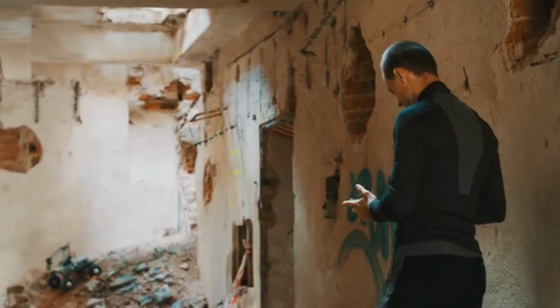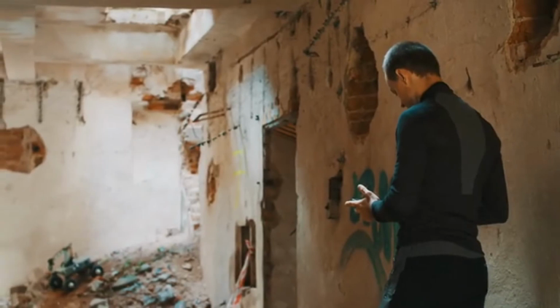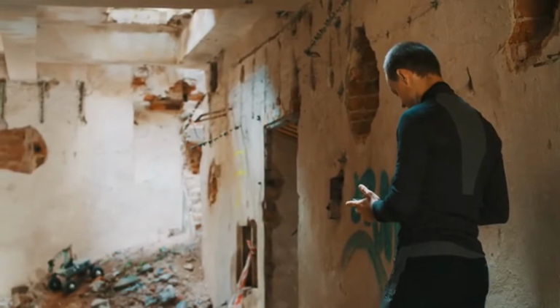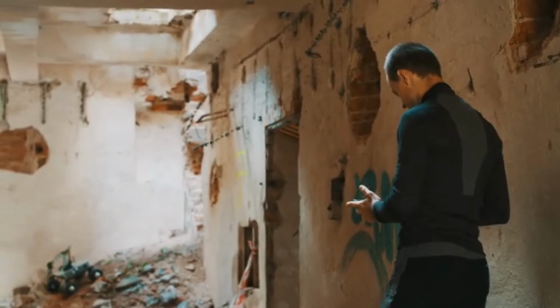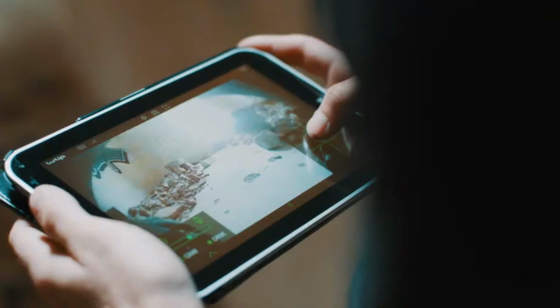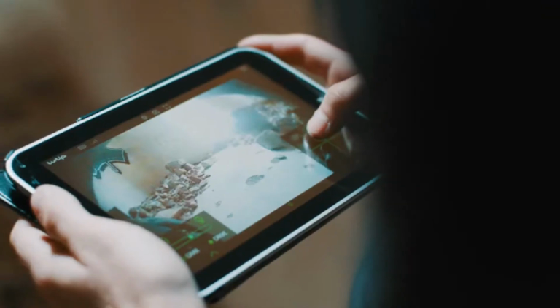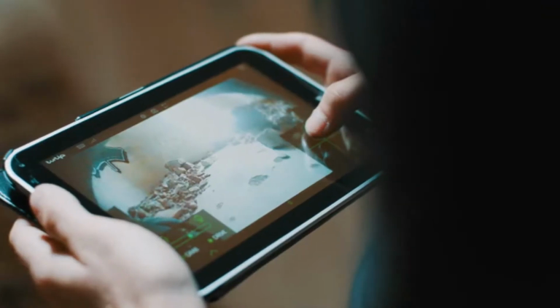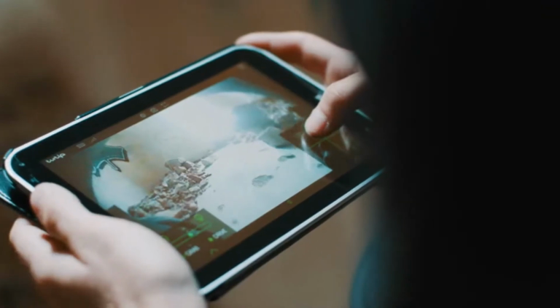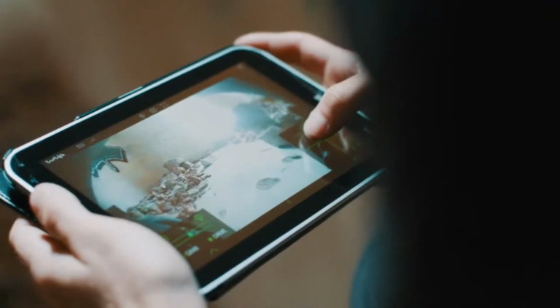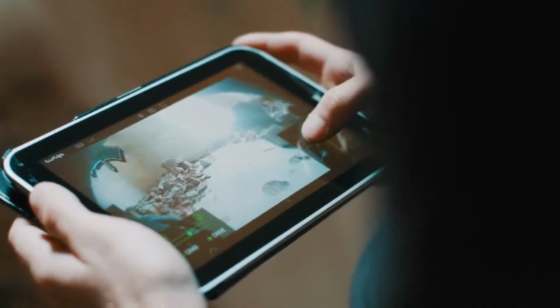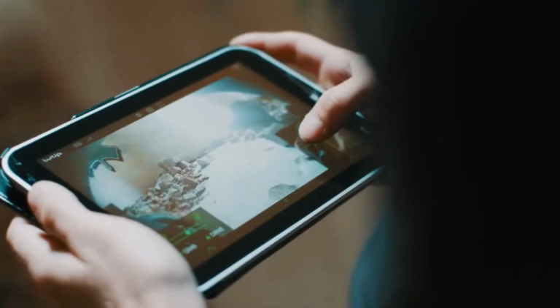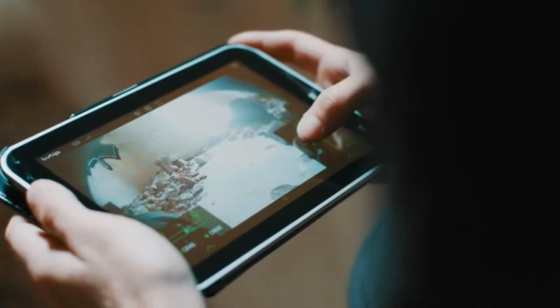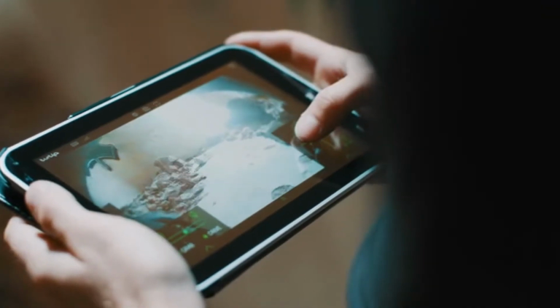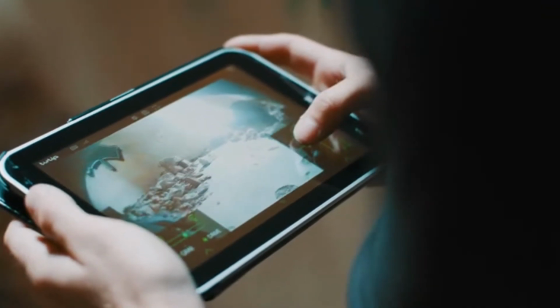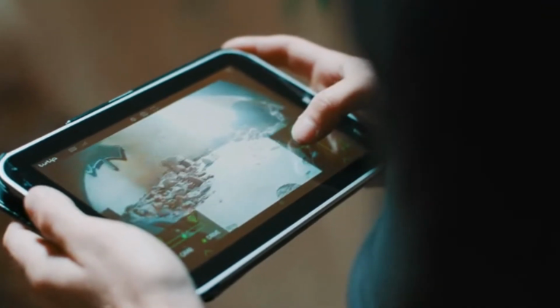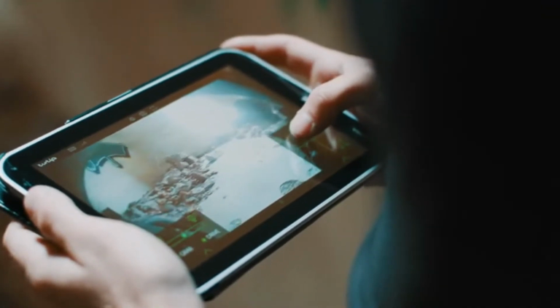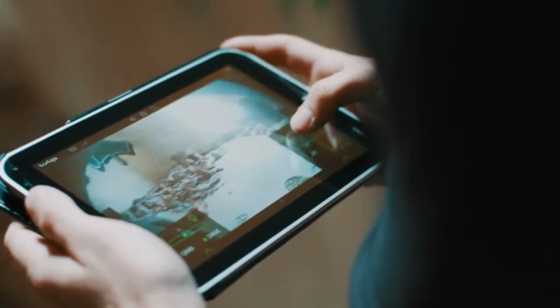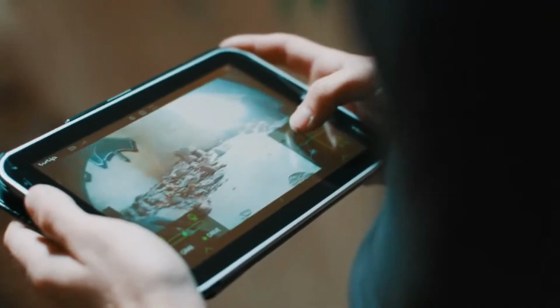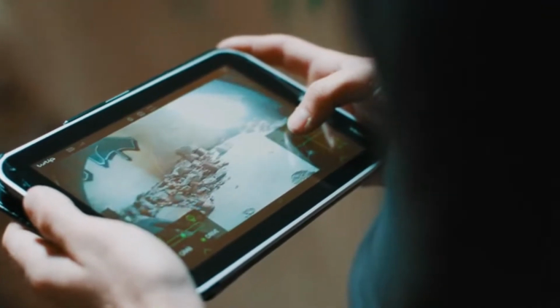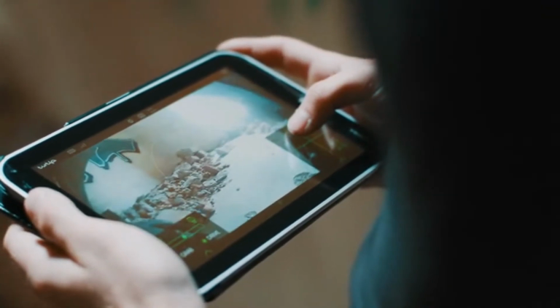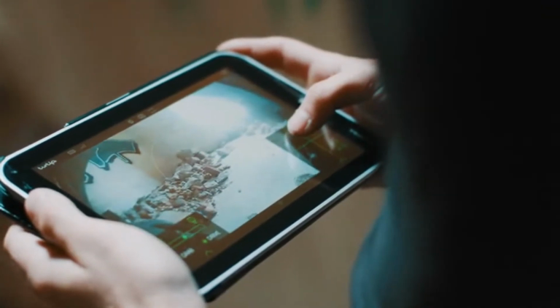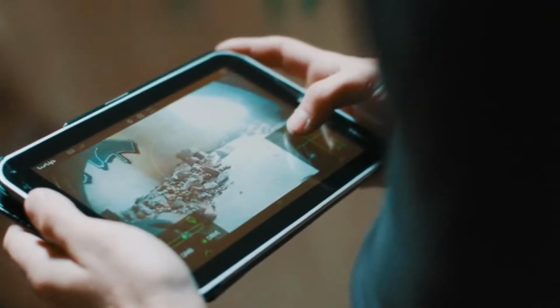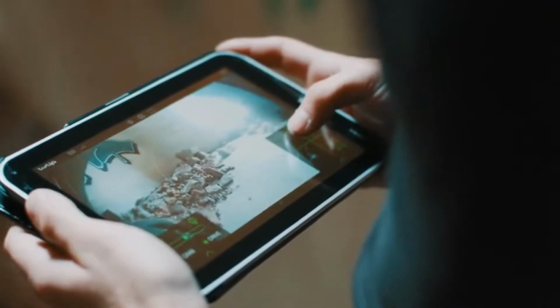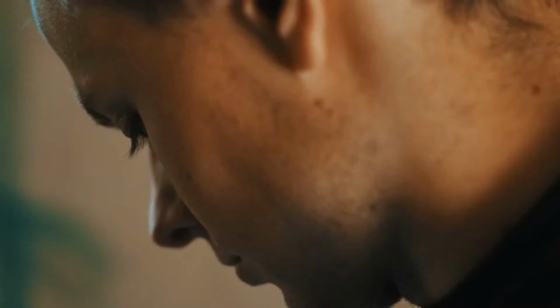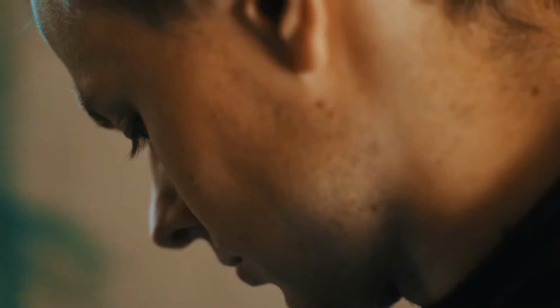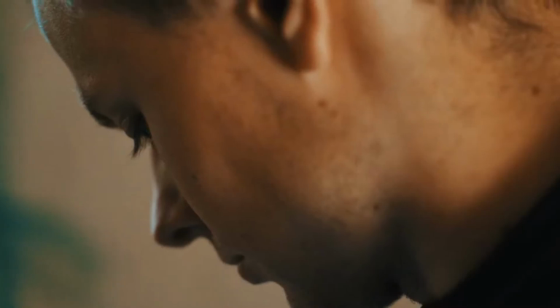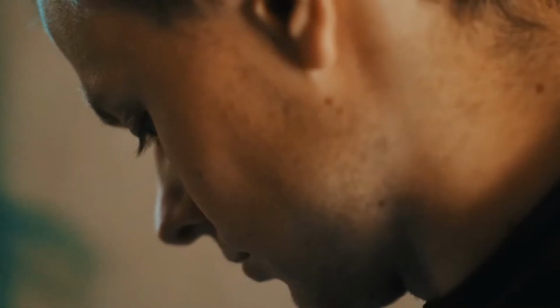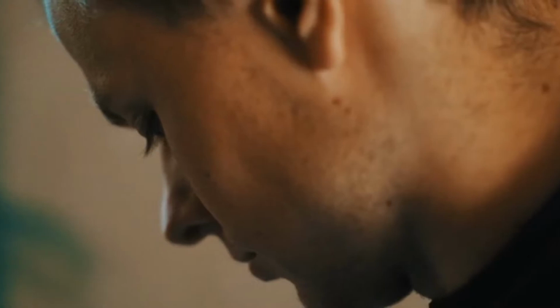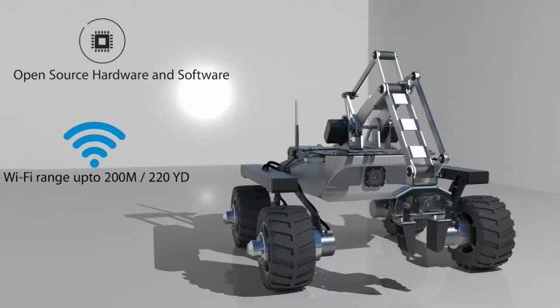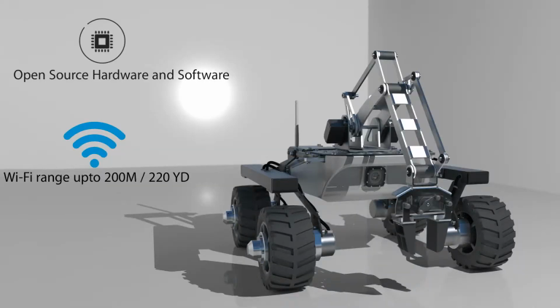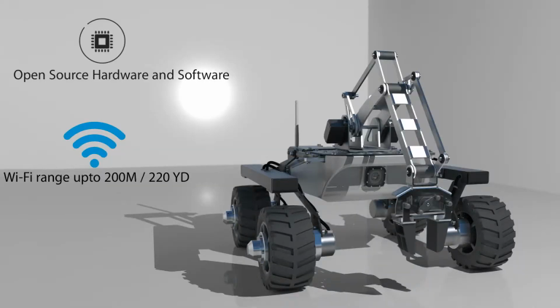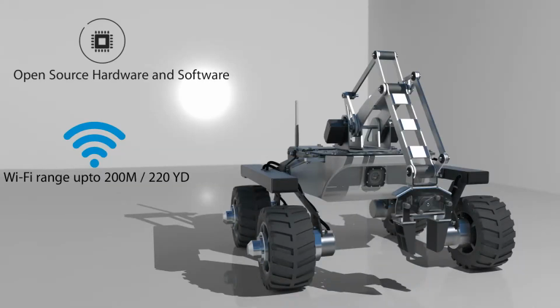Driving Turtle is just like playing a video game, but in real life. The only device you need to control the rover is your smartphone or tablet.